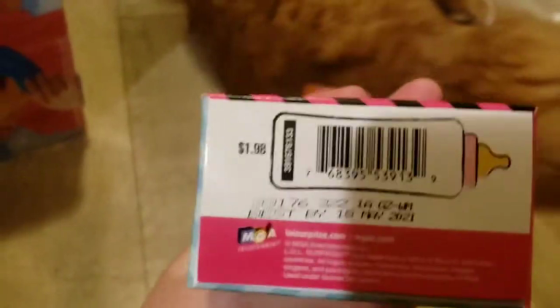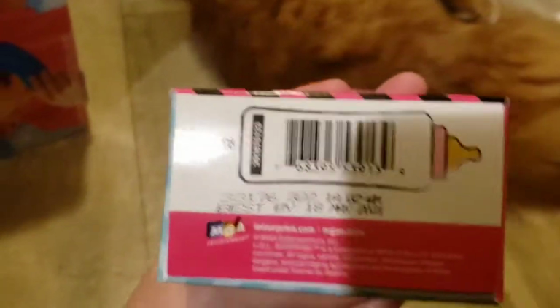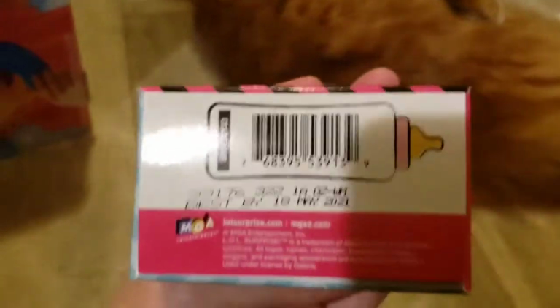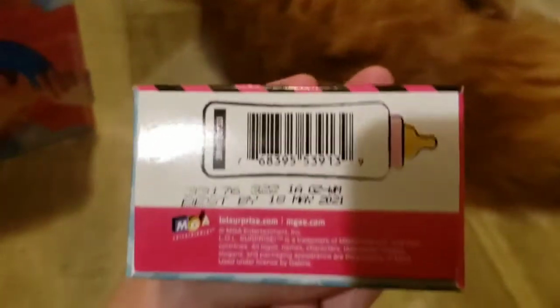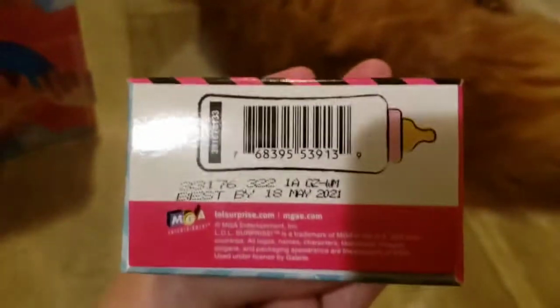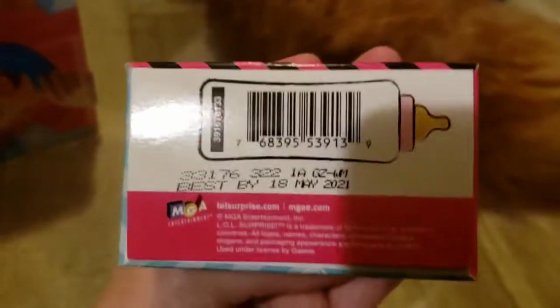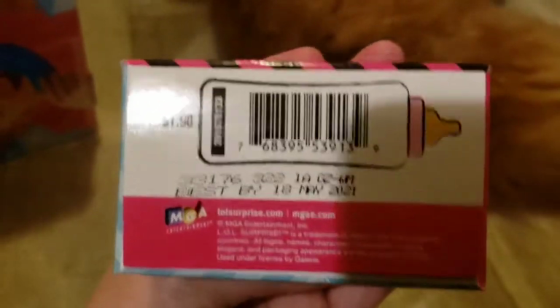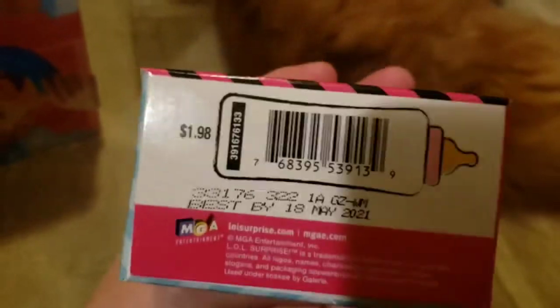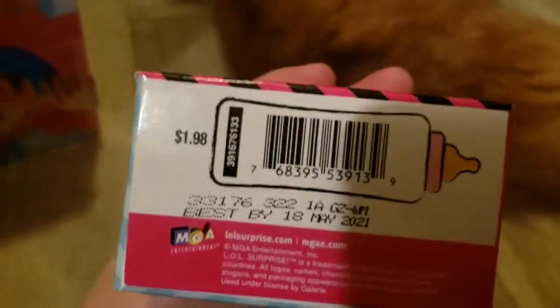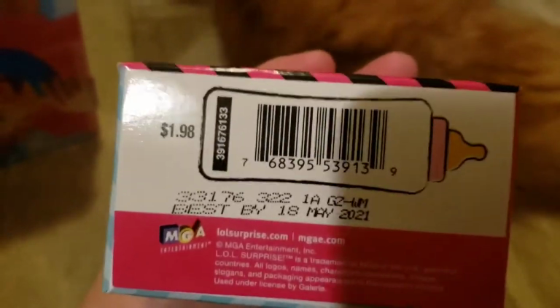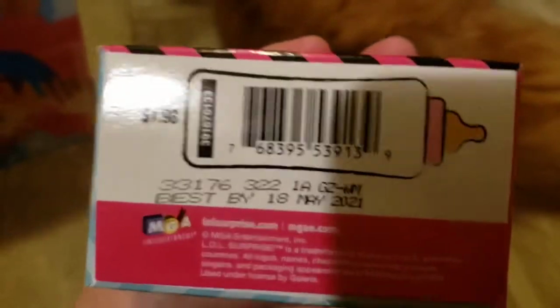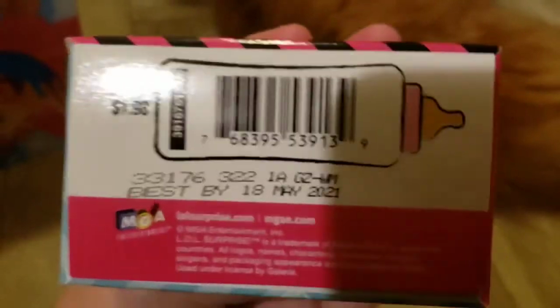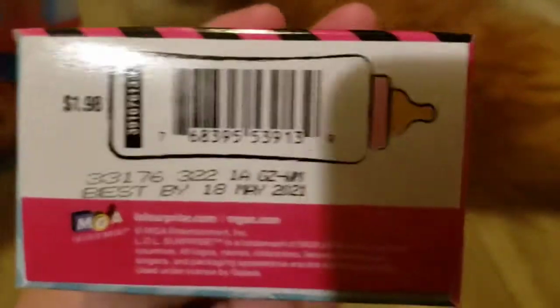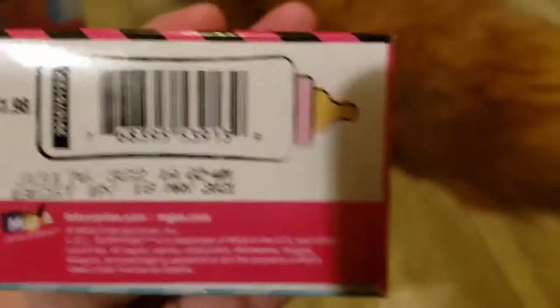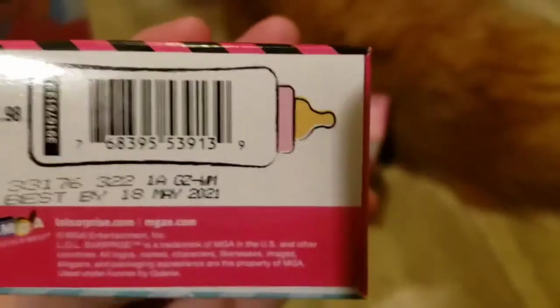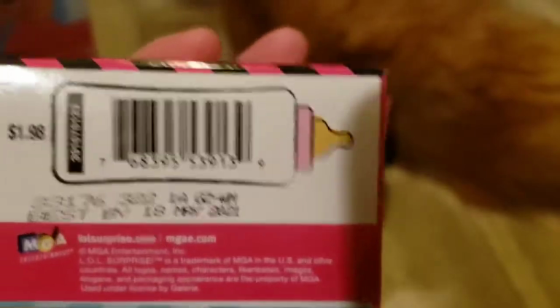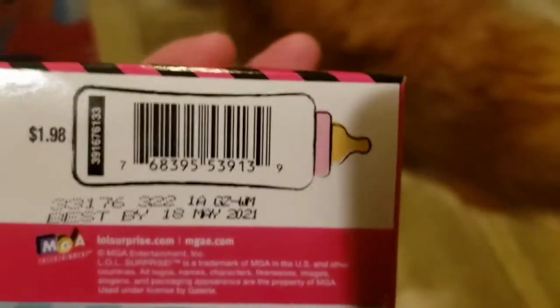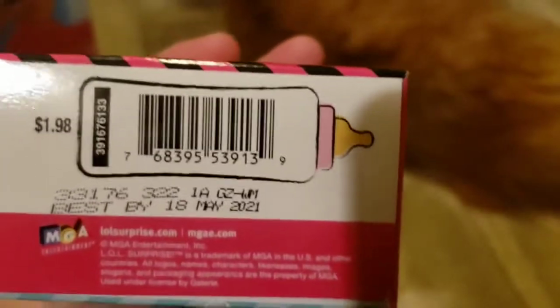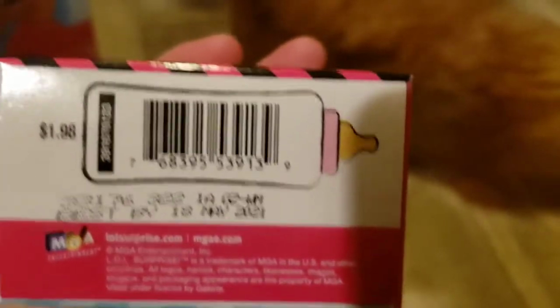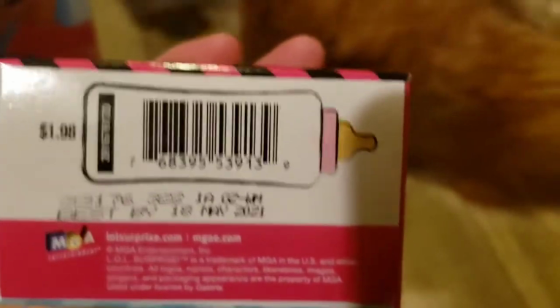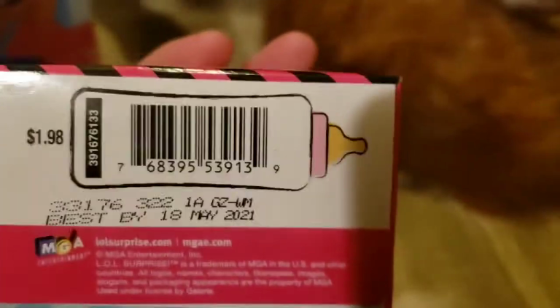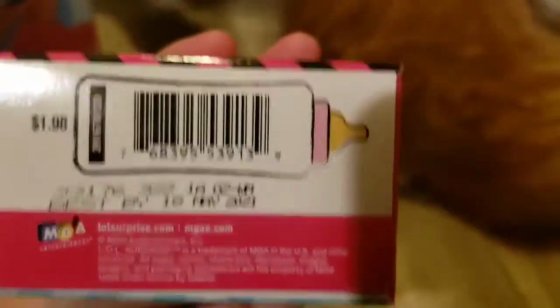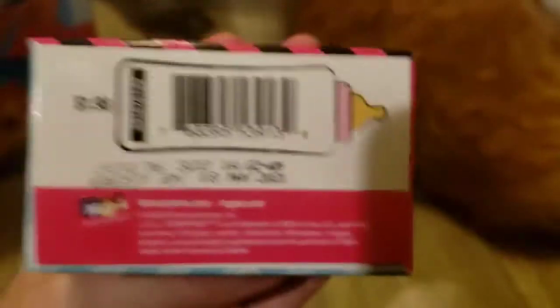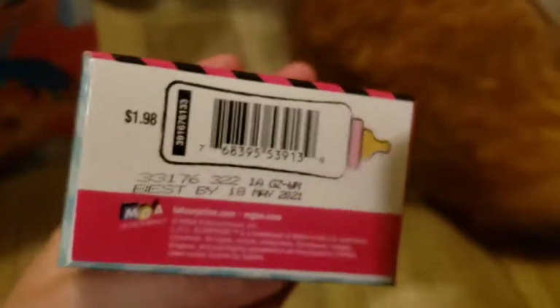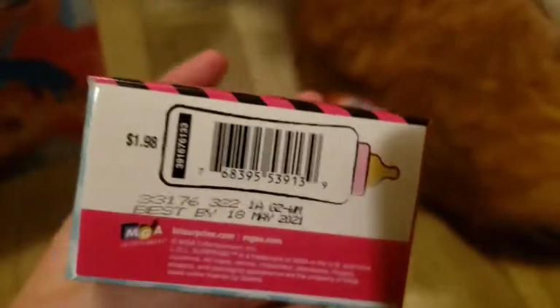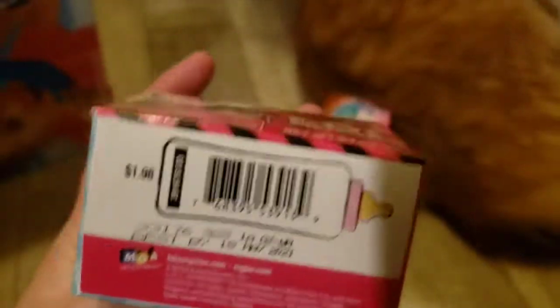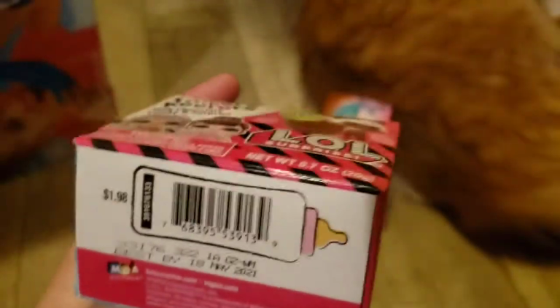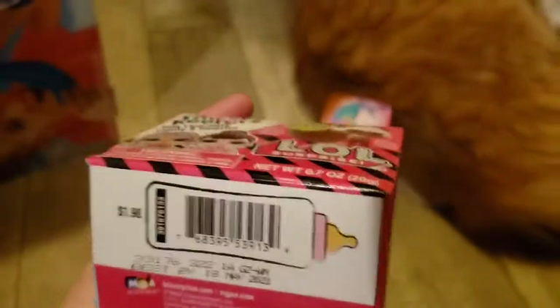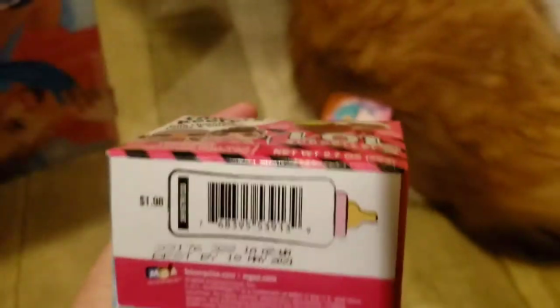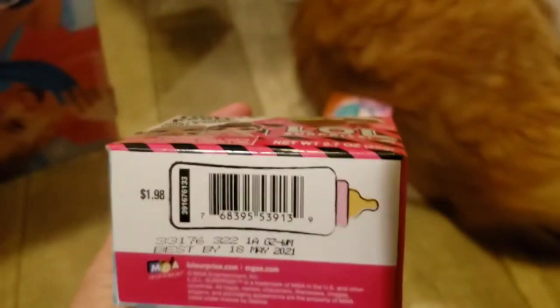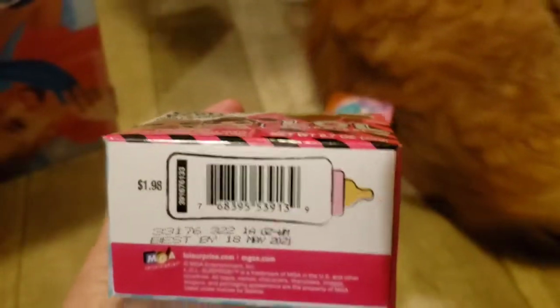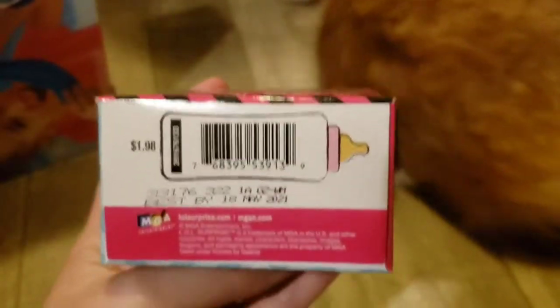We got this at Walmart, and there's the SKU number.